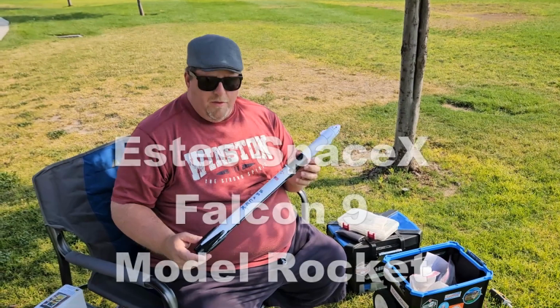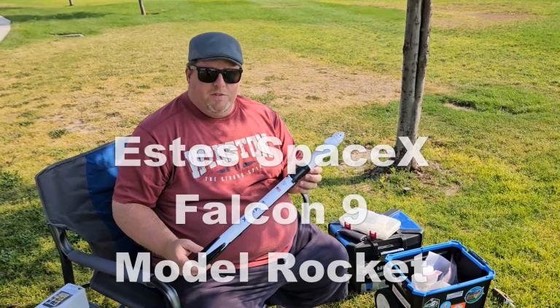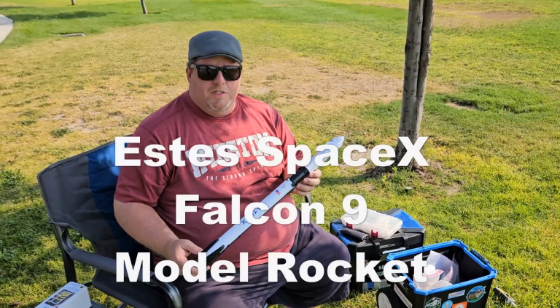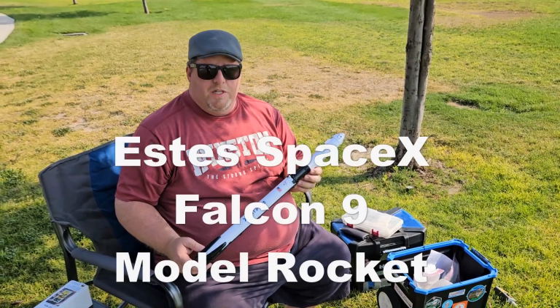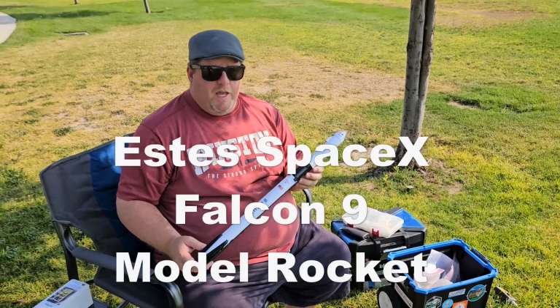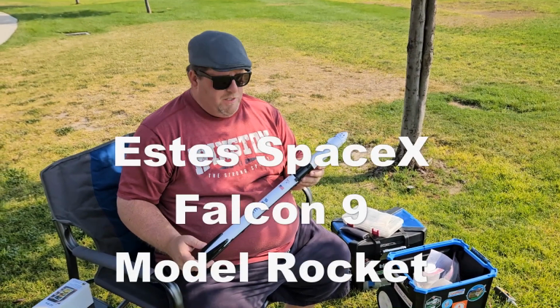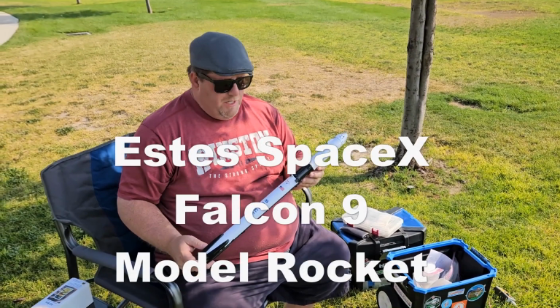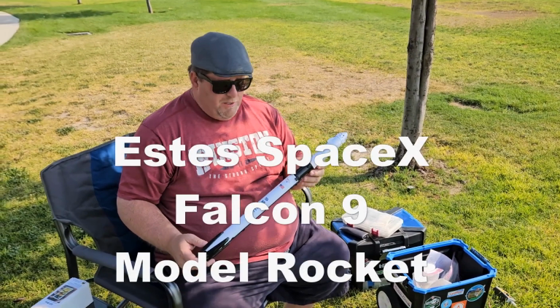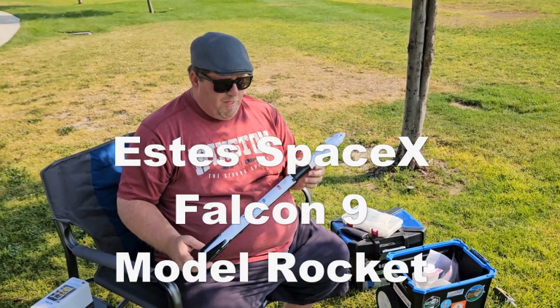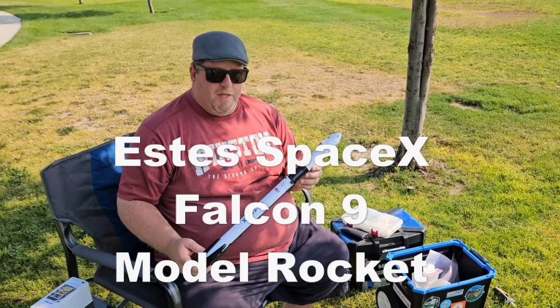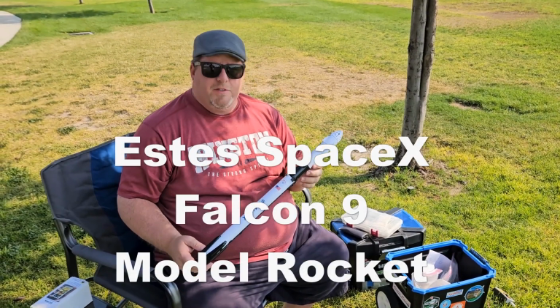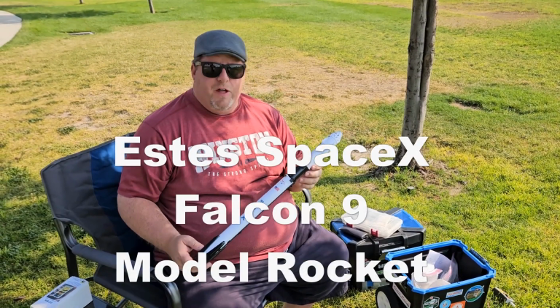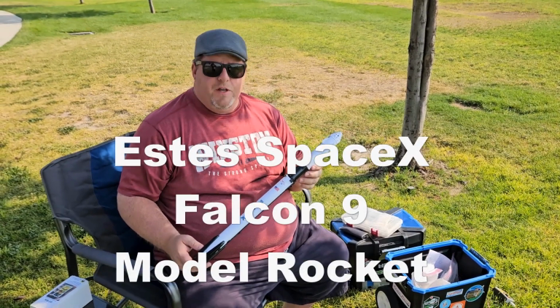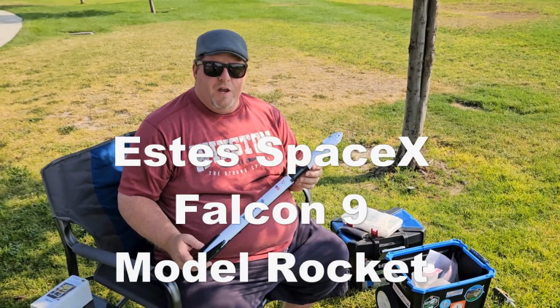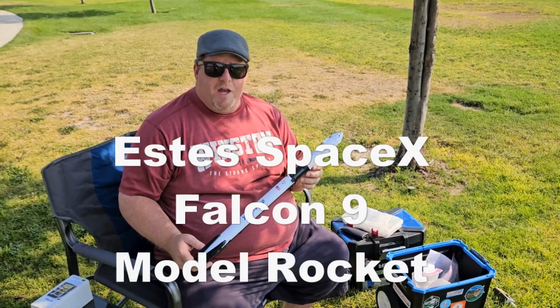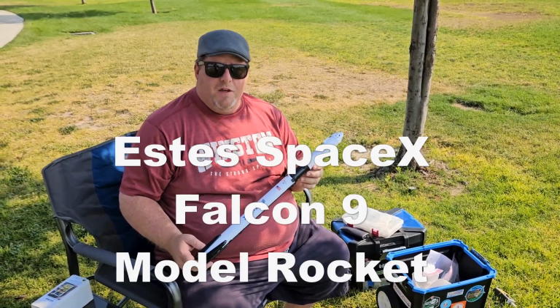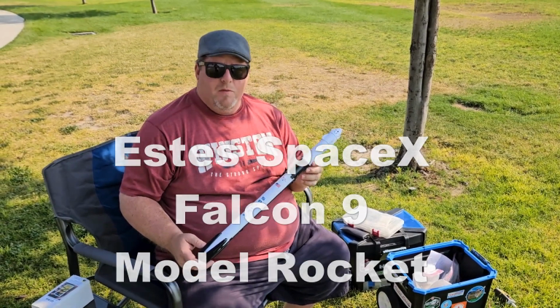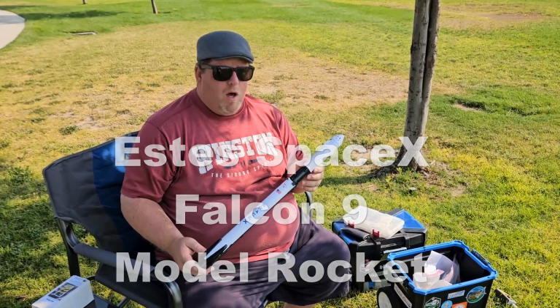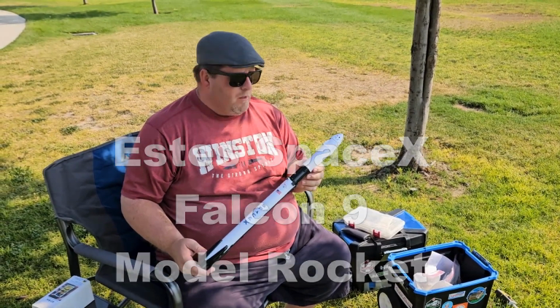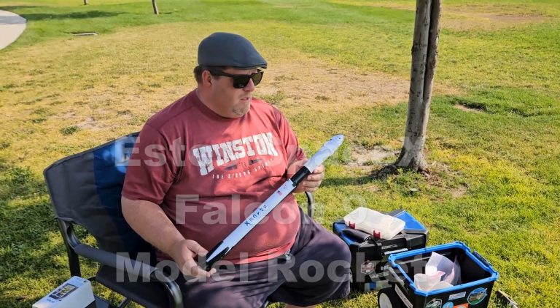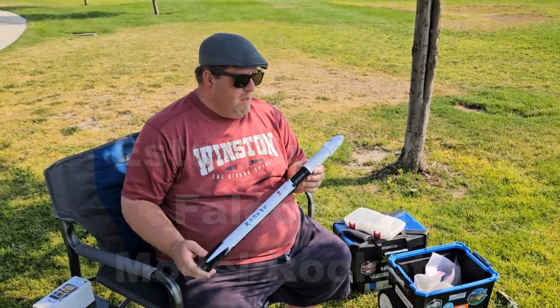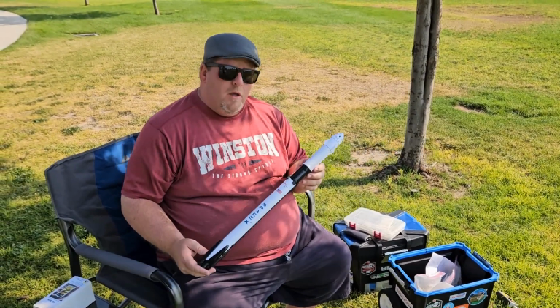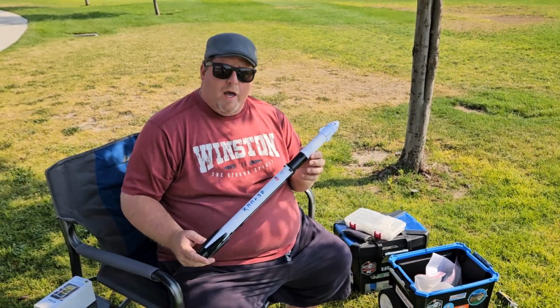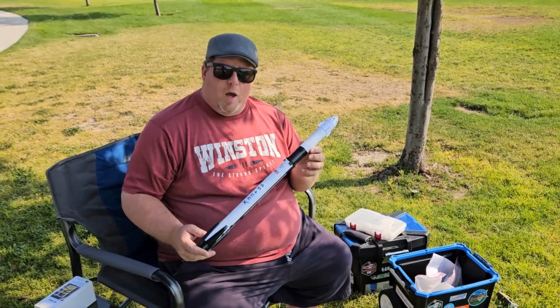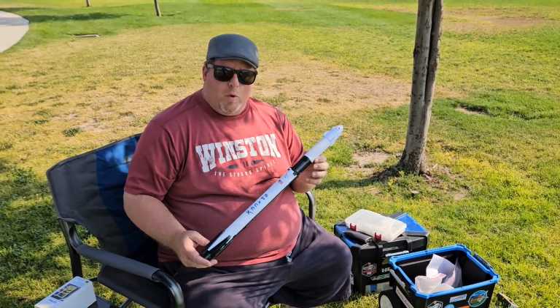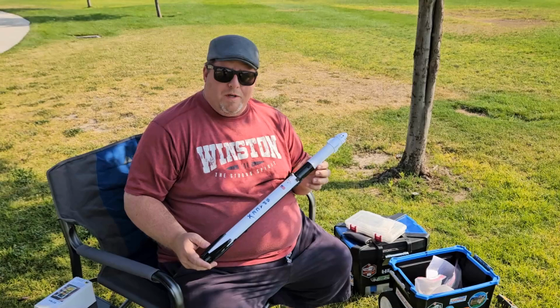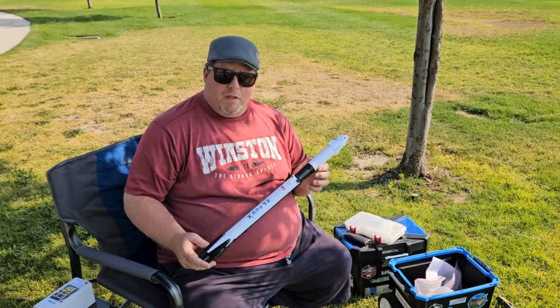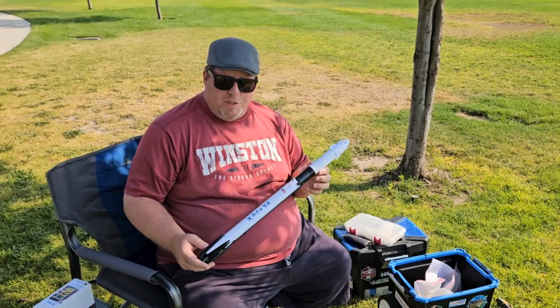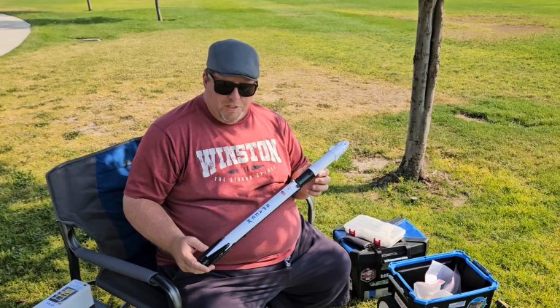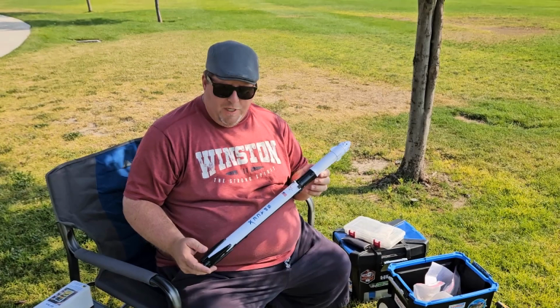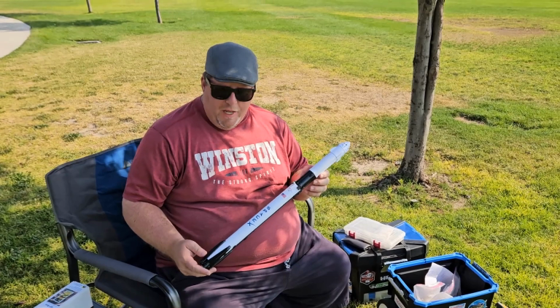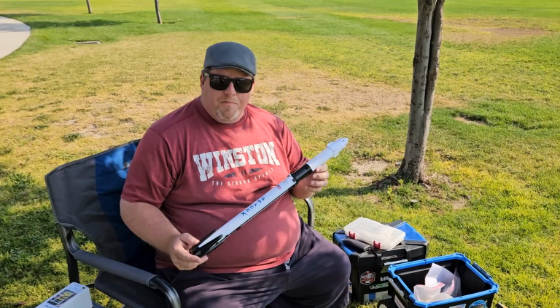This is the SD SpaceX Falcon 9 model. We're going to launch it today.